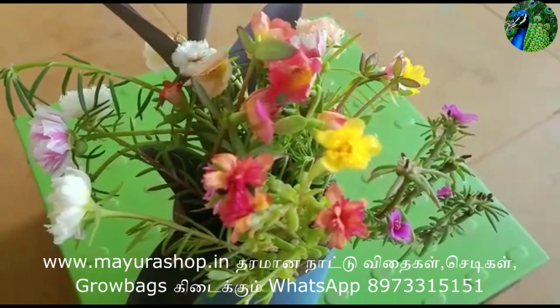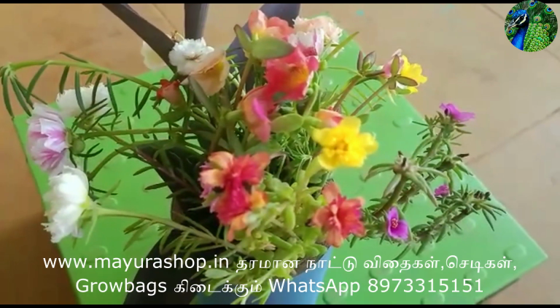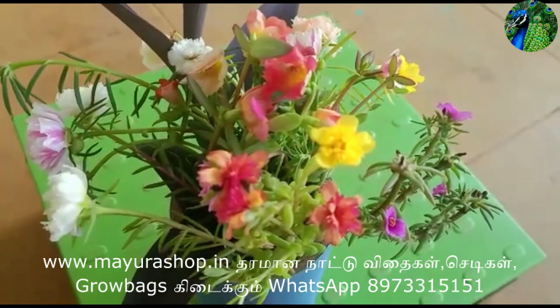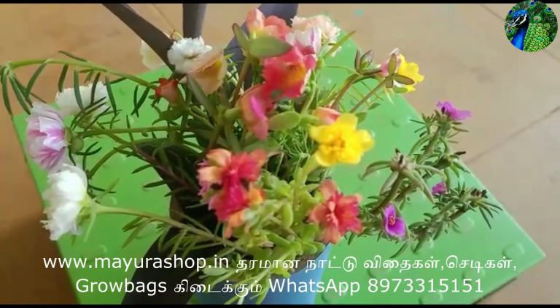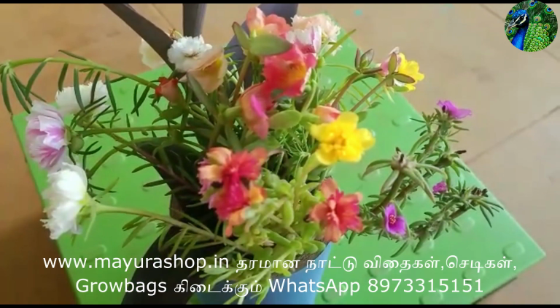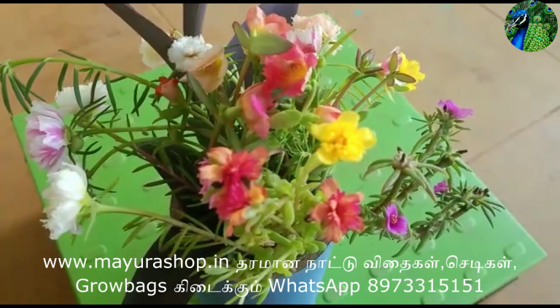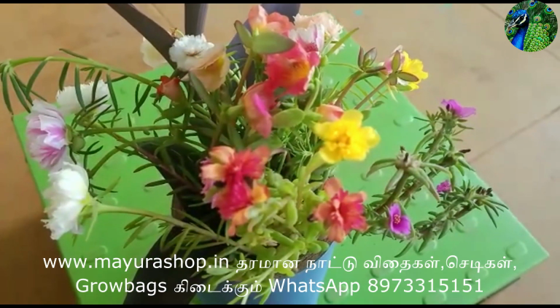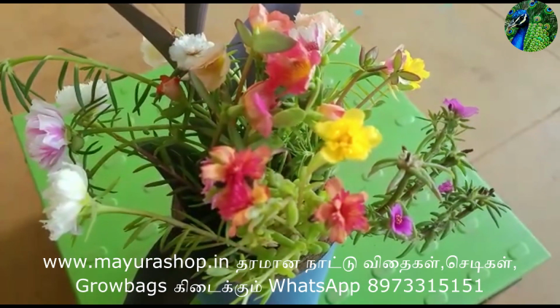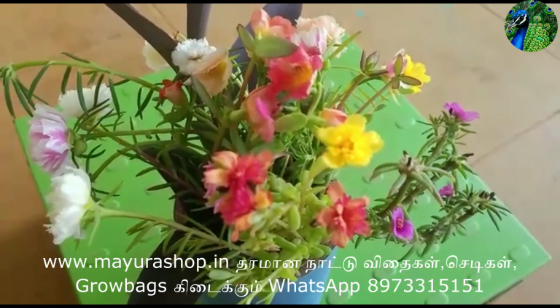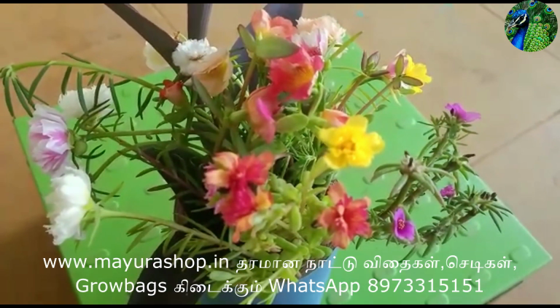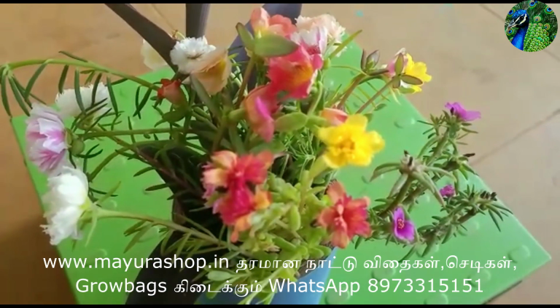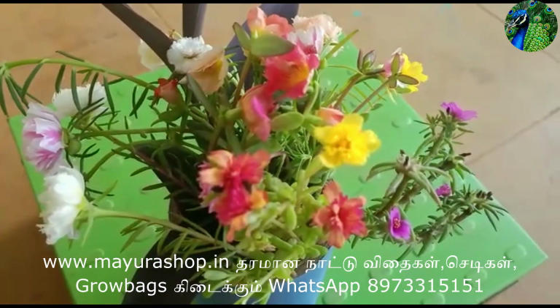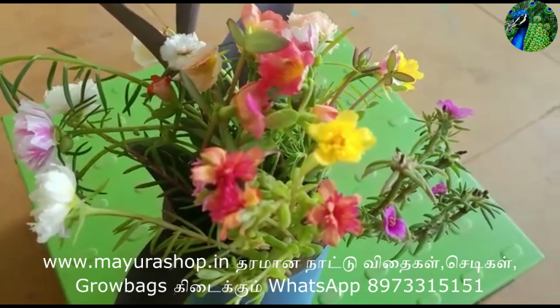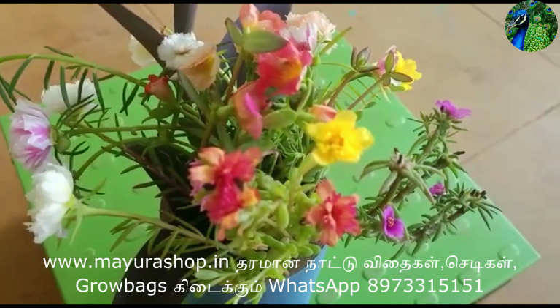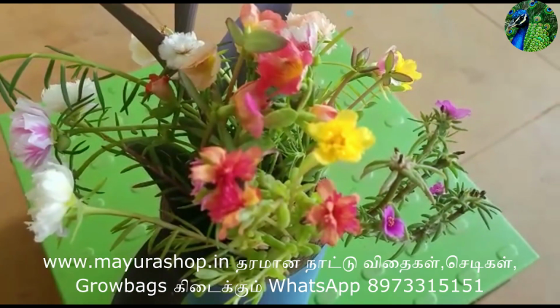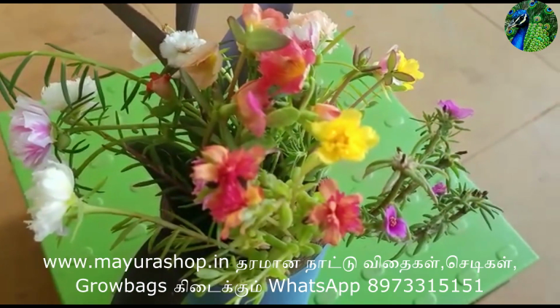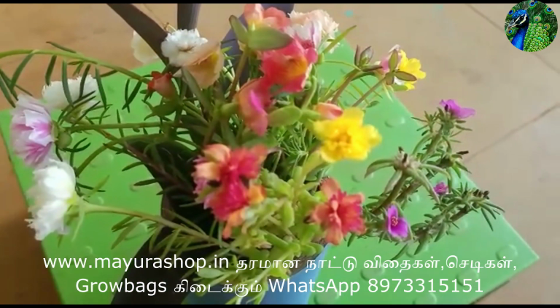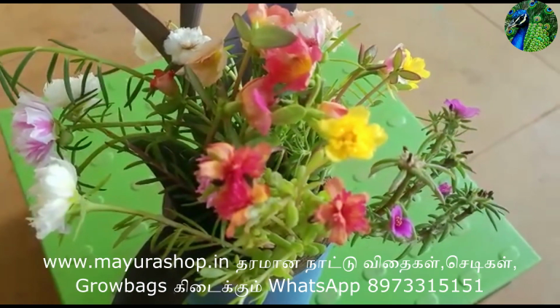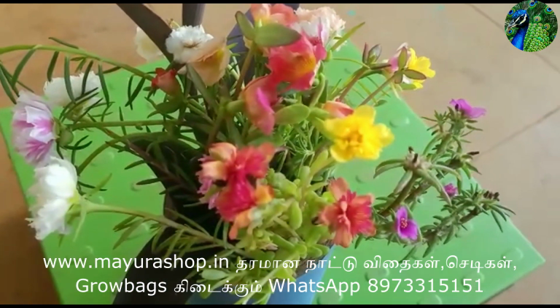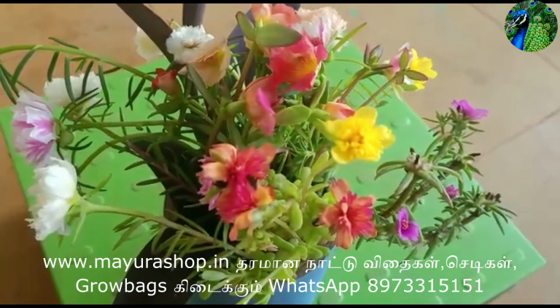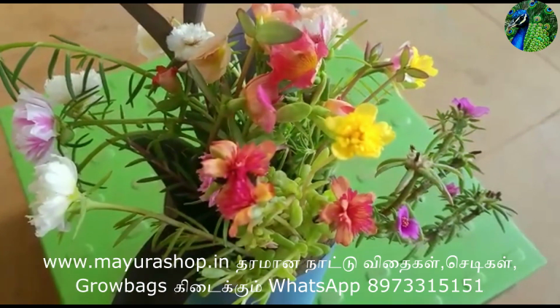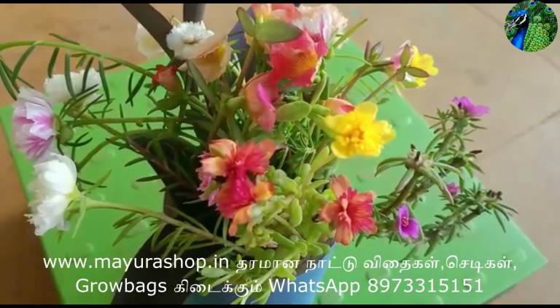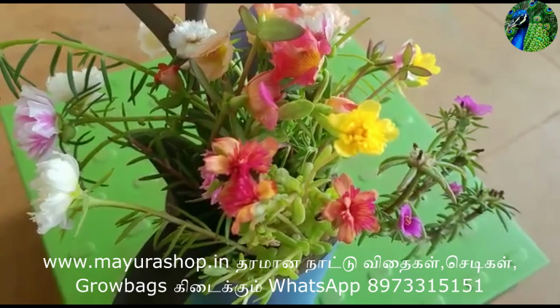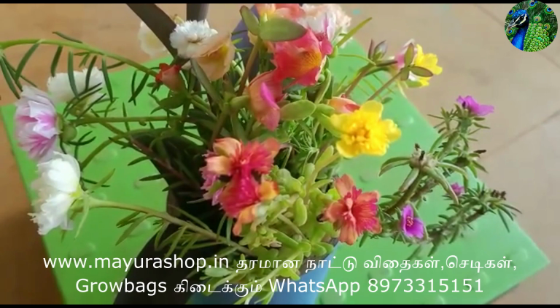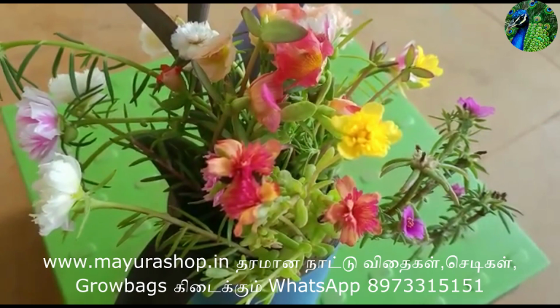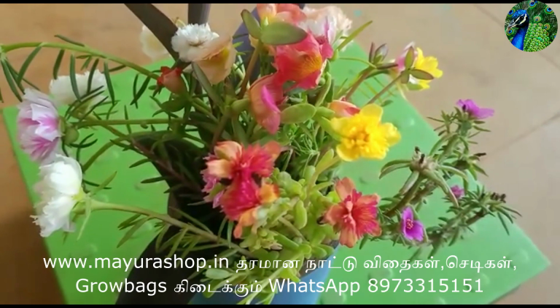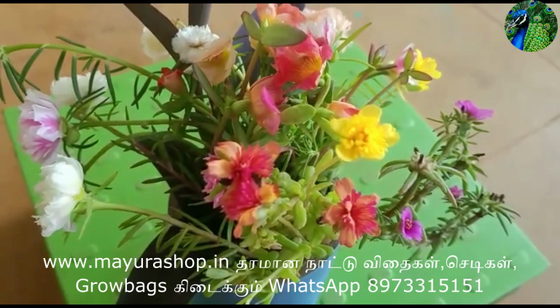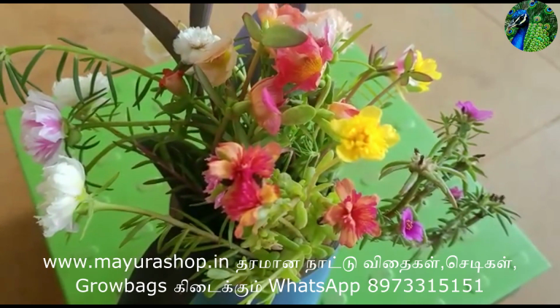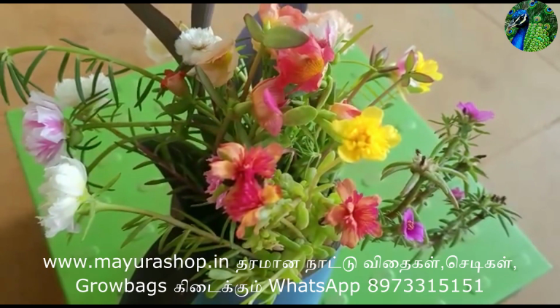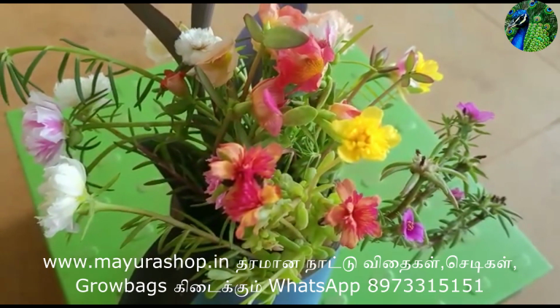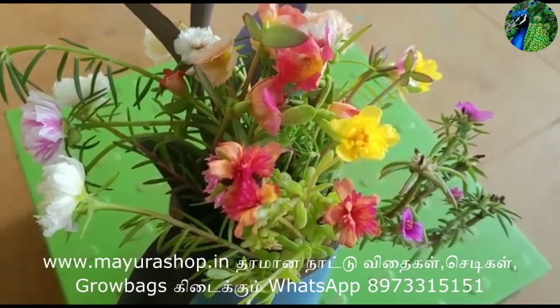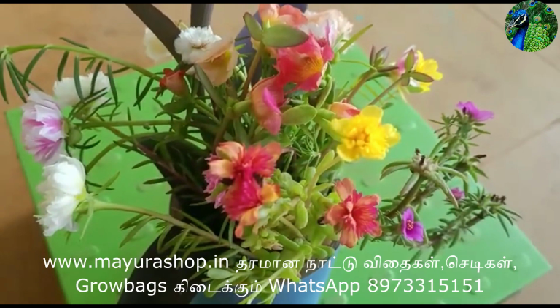Welcome to Major Creations! Friends, today we are in a table rose with many different colors.